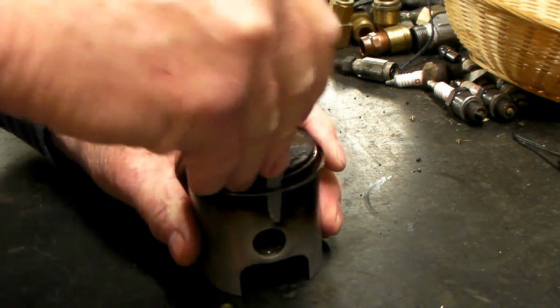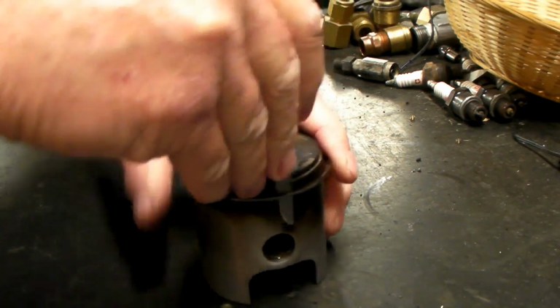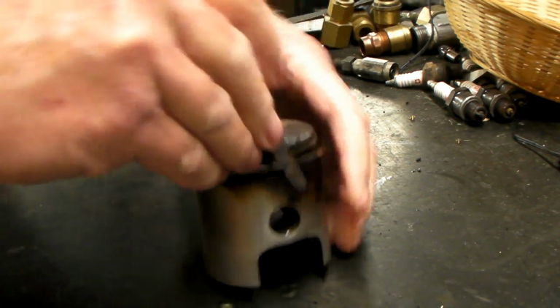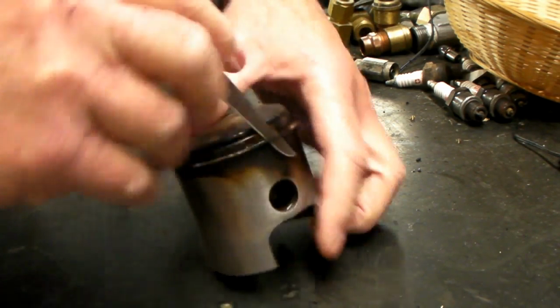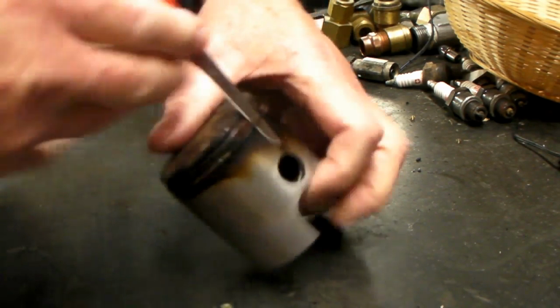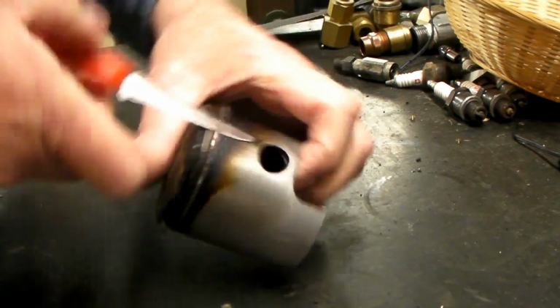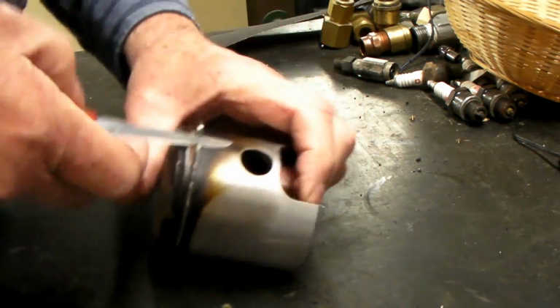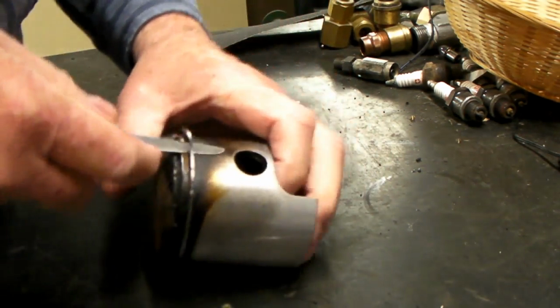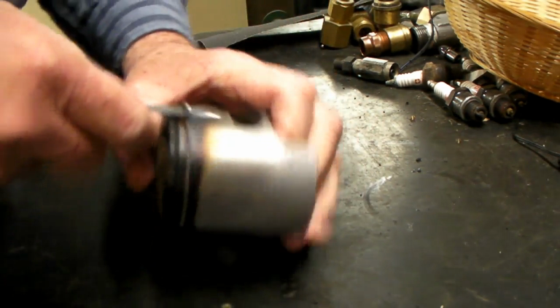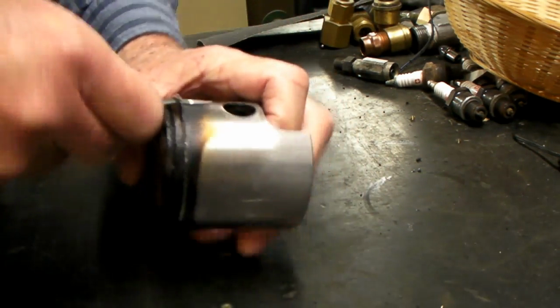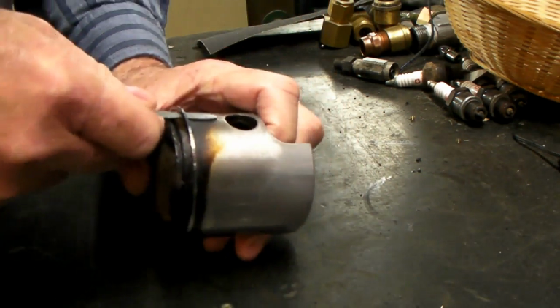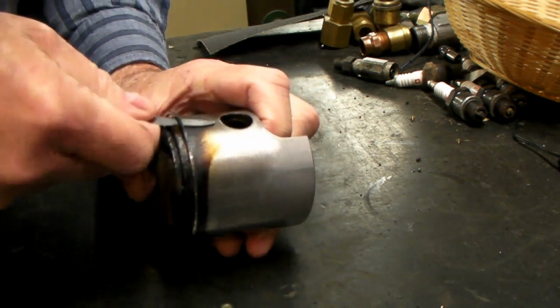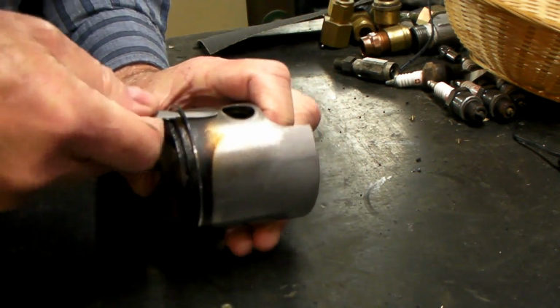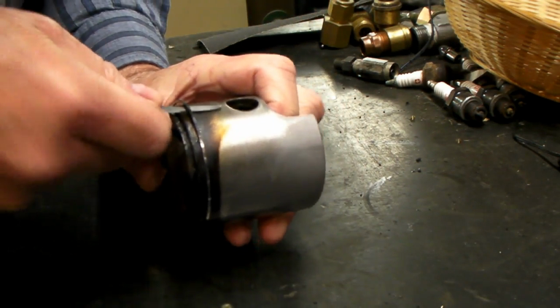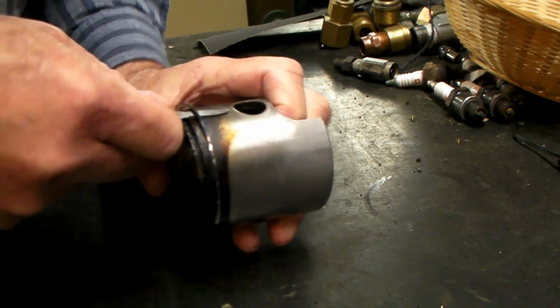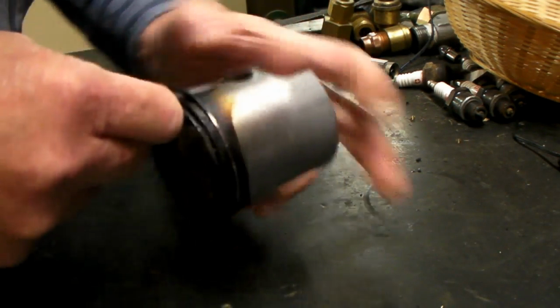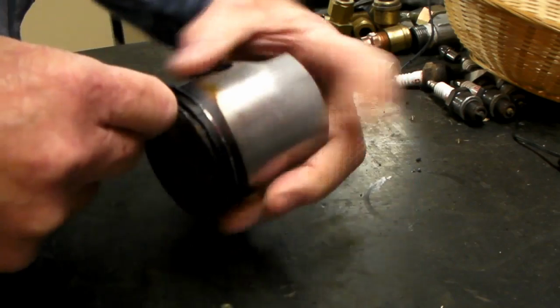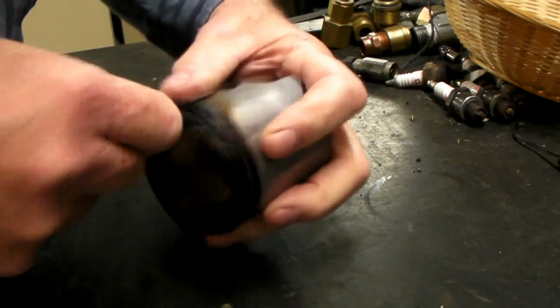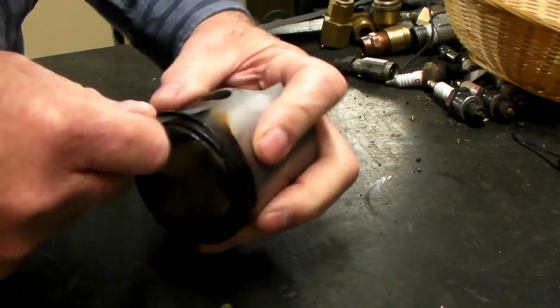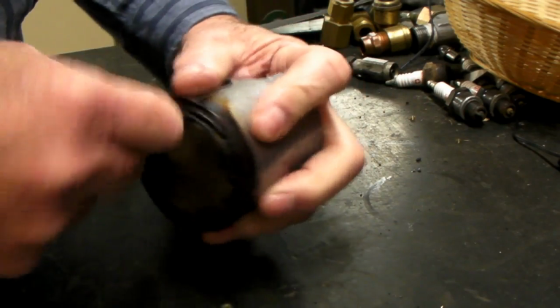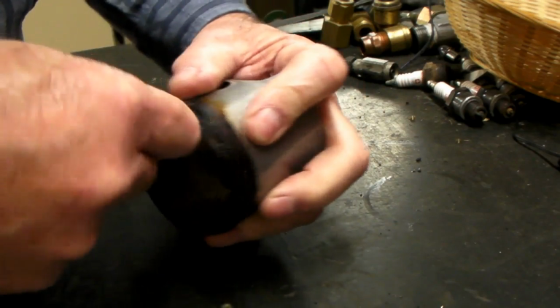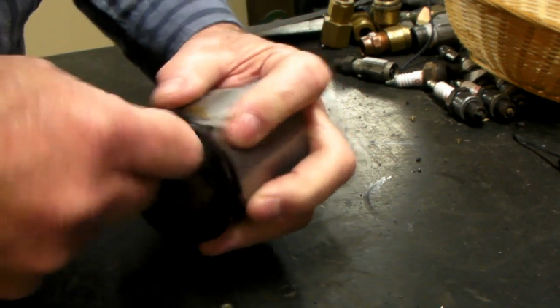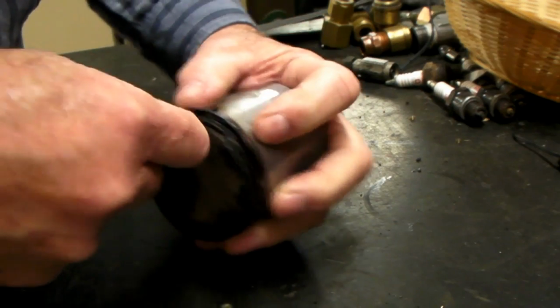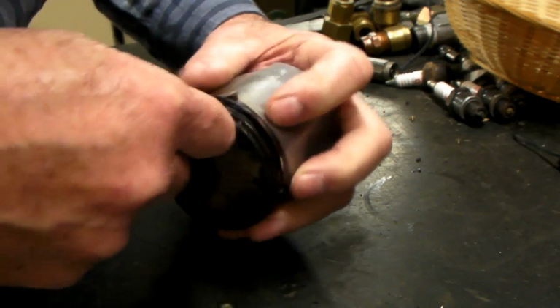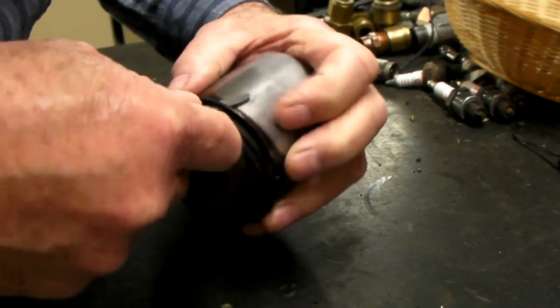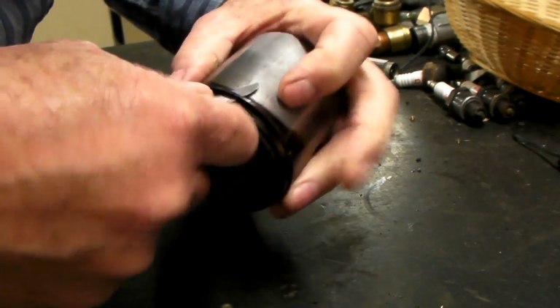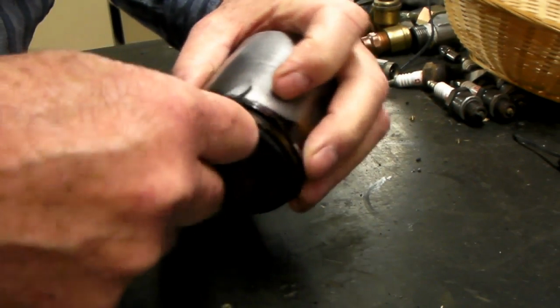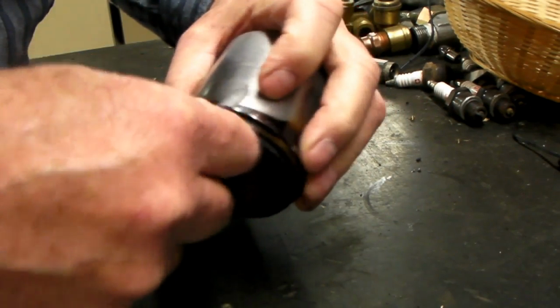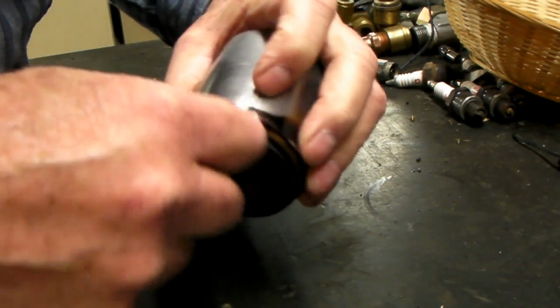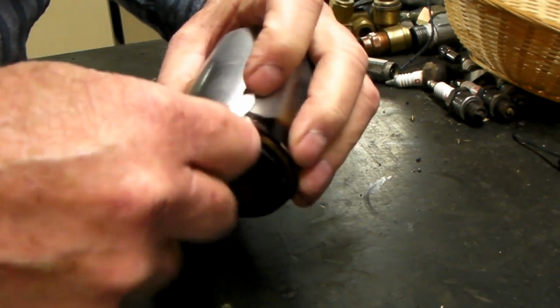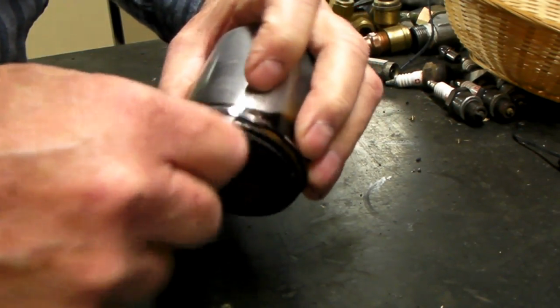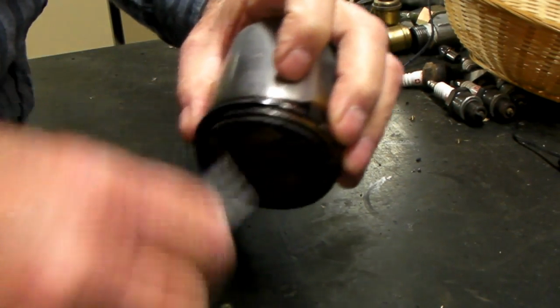Here you will see me trying to get that stuck ring out of there. There we go.